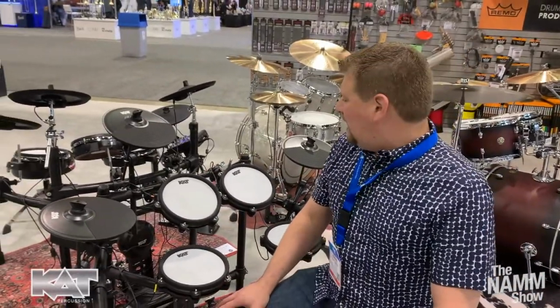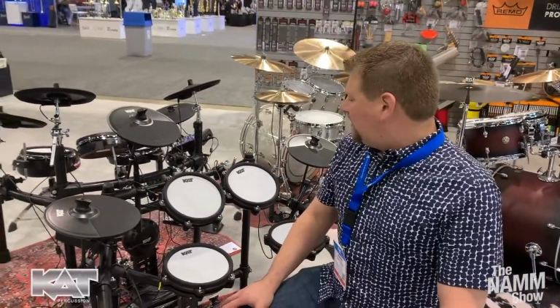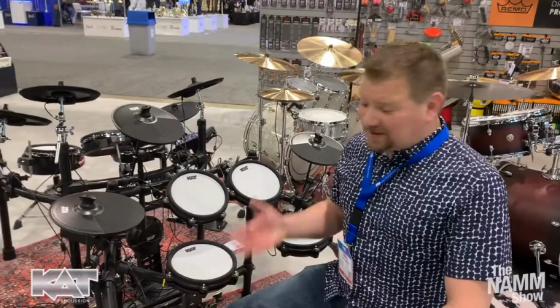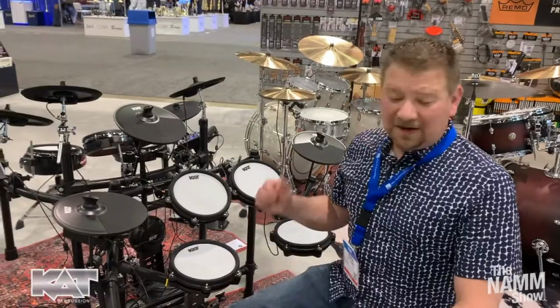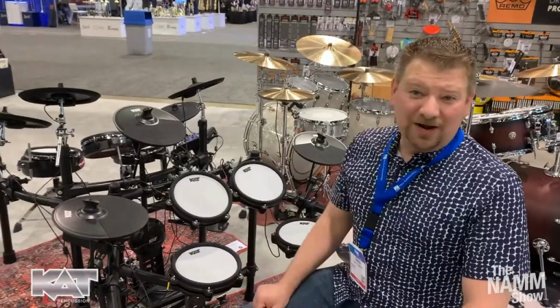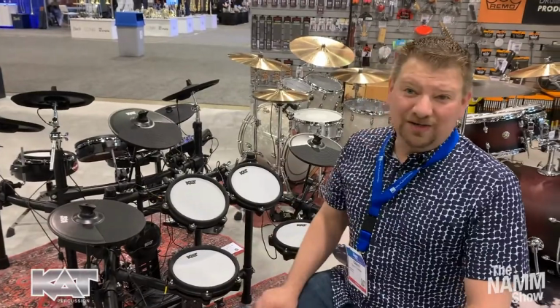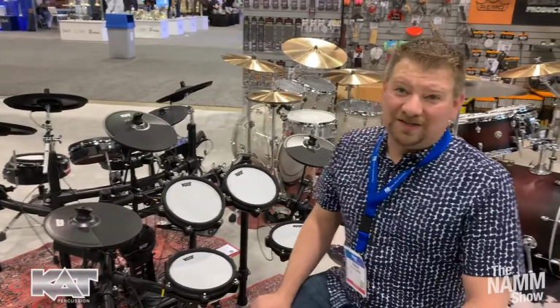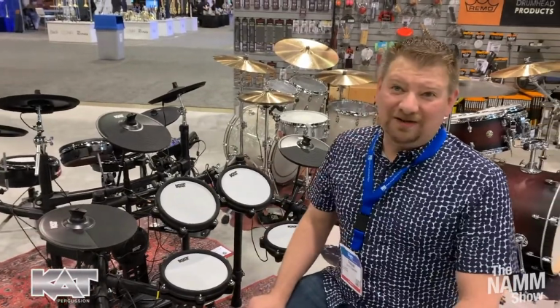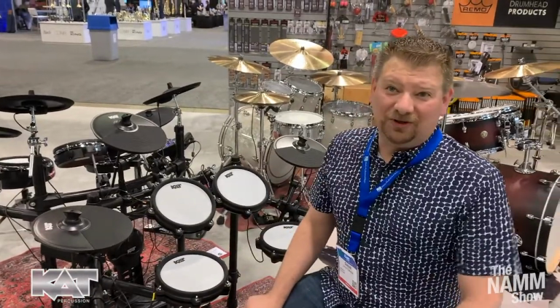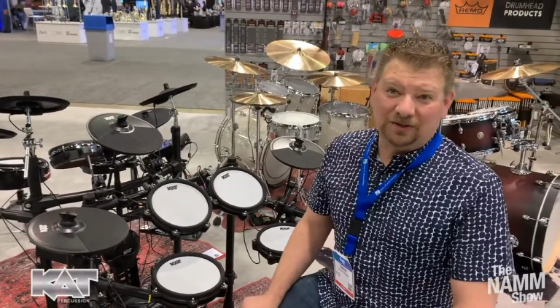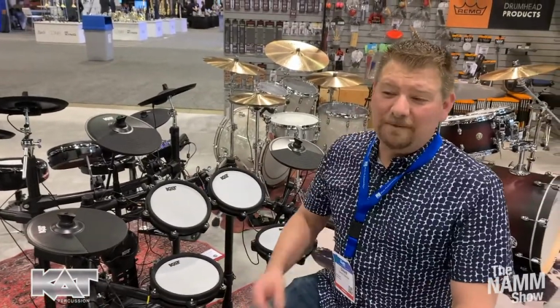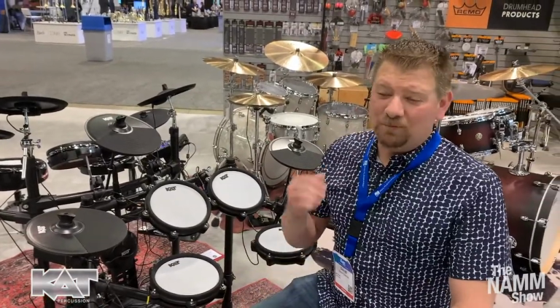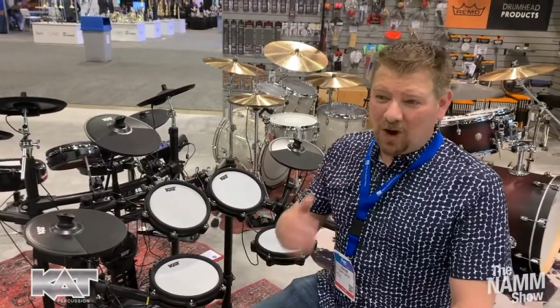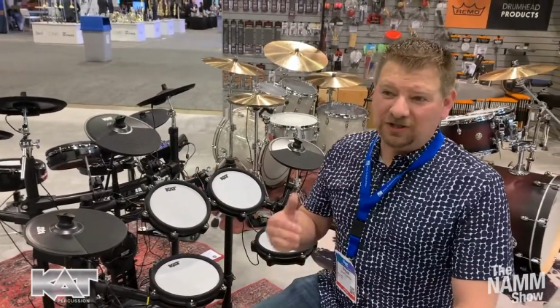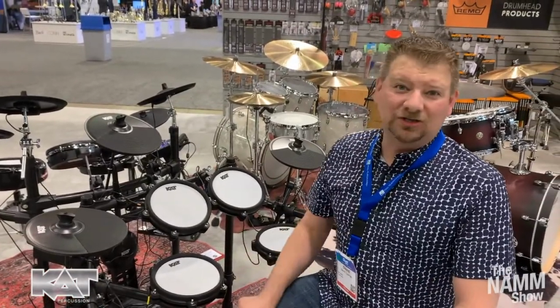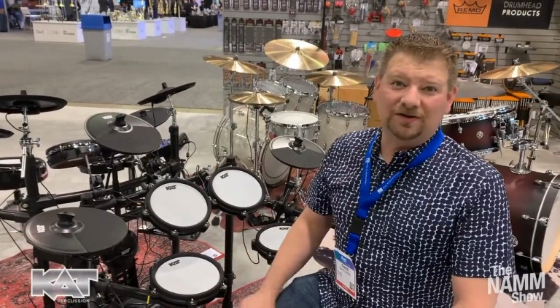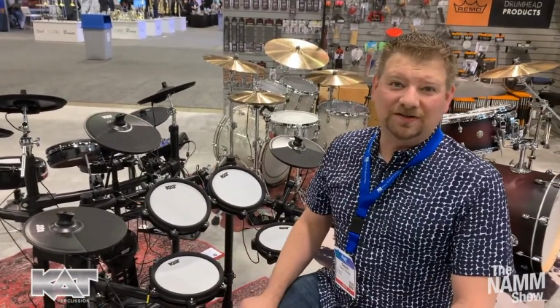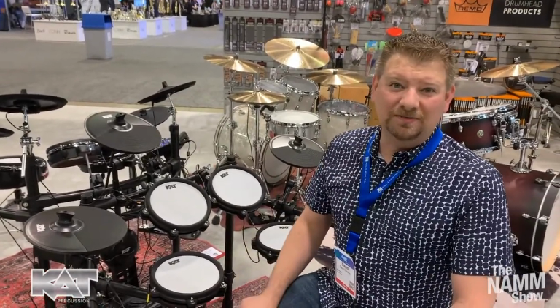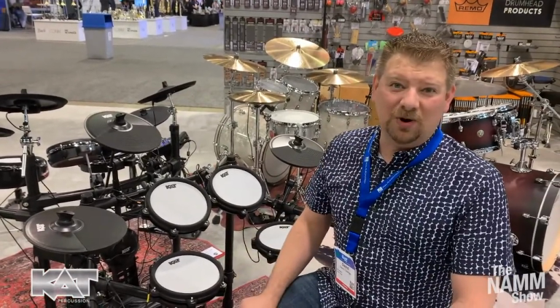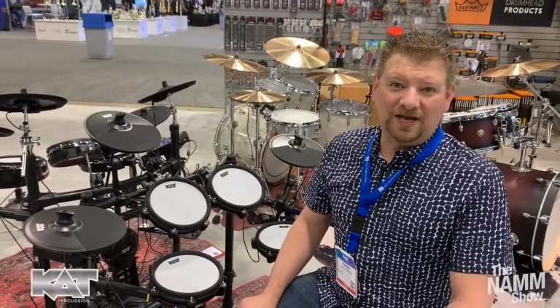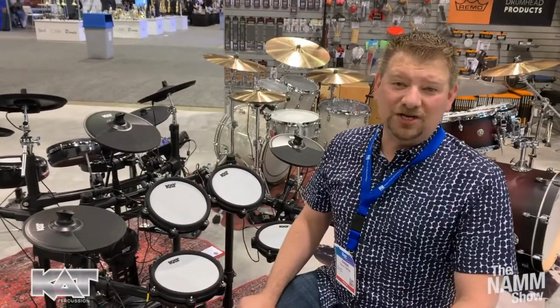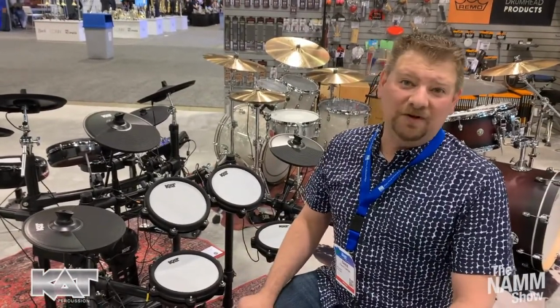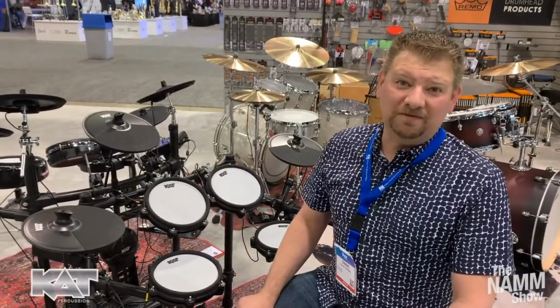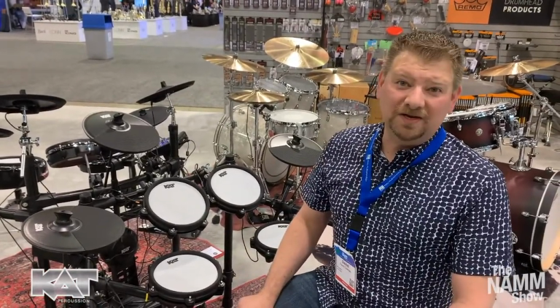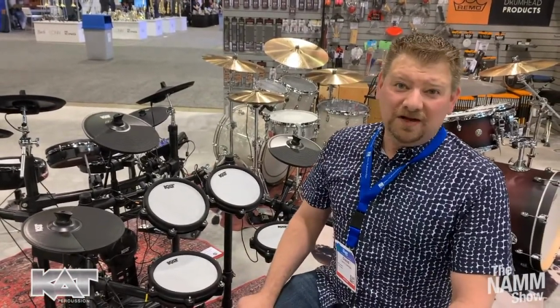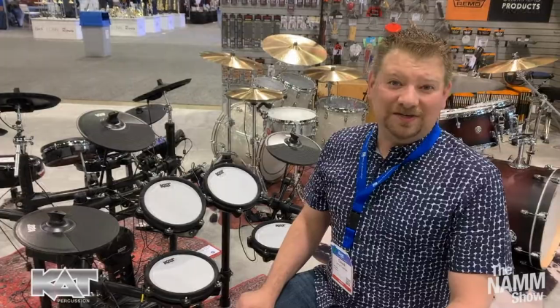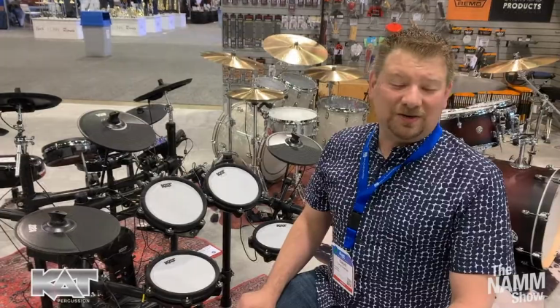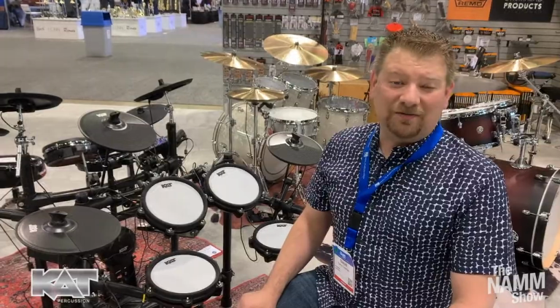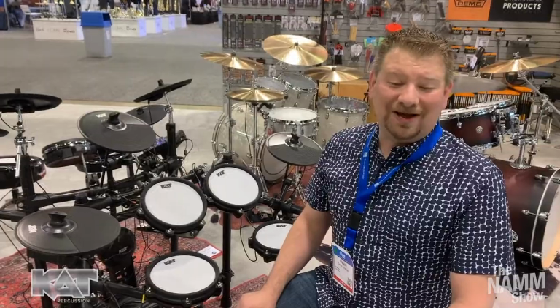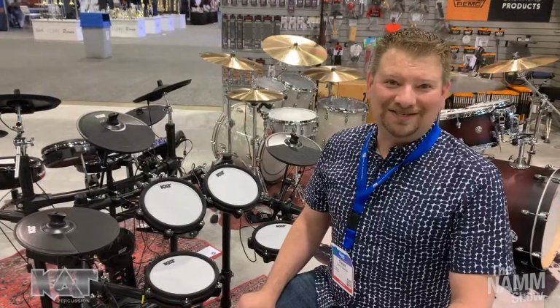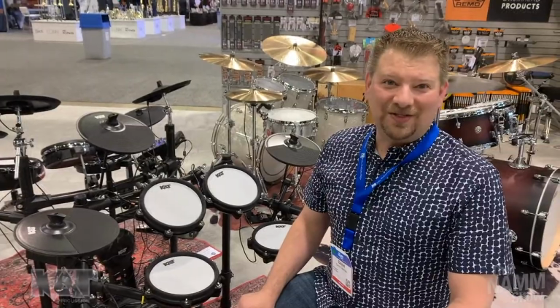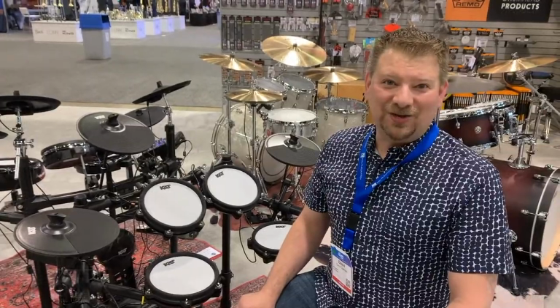This is our brand new release at the NAMM show. Keep watching our channels to see more on the KT150. Stick around for more content — thank you.